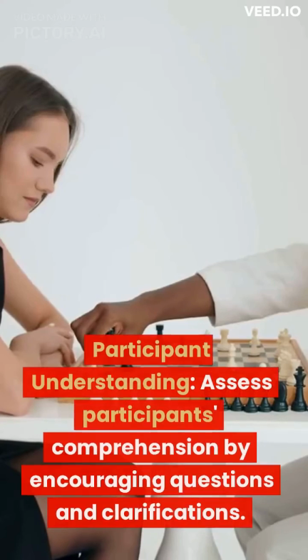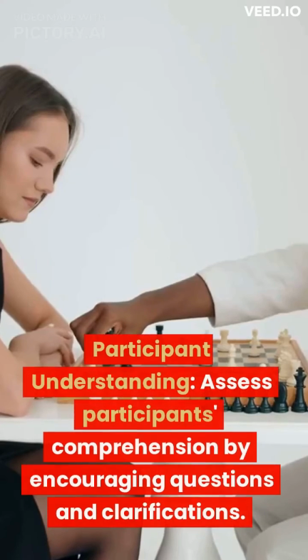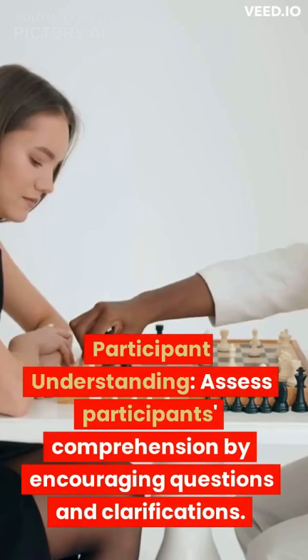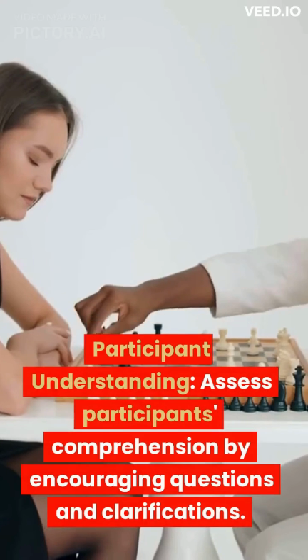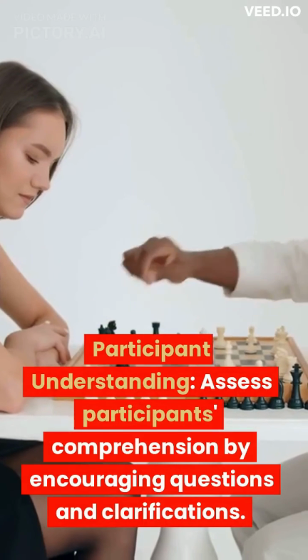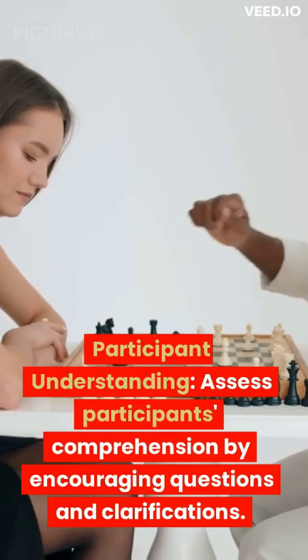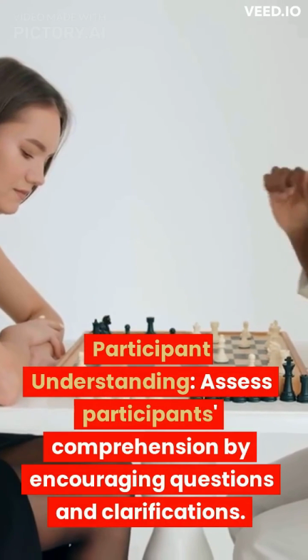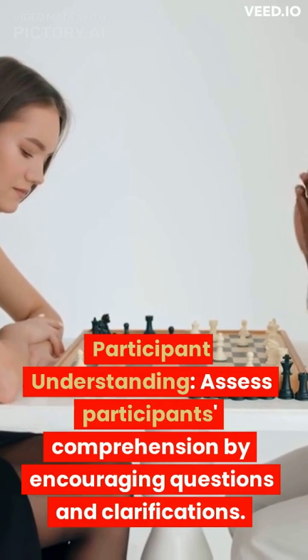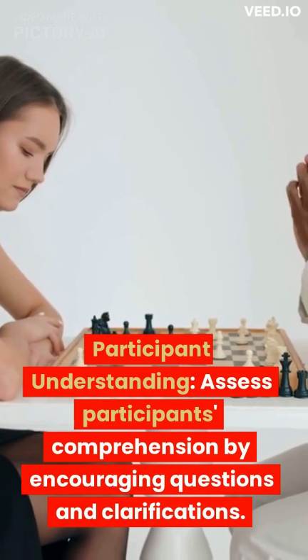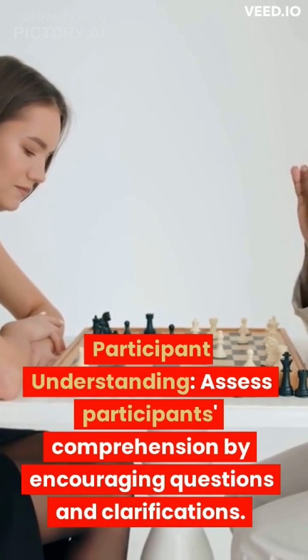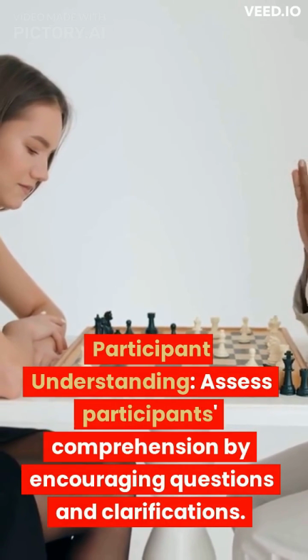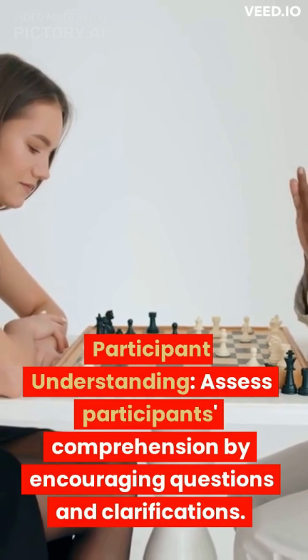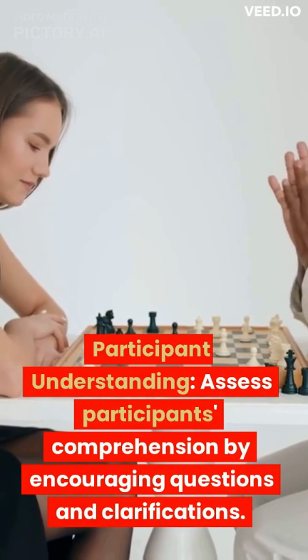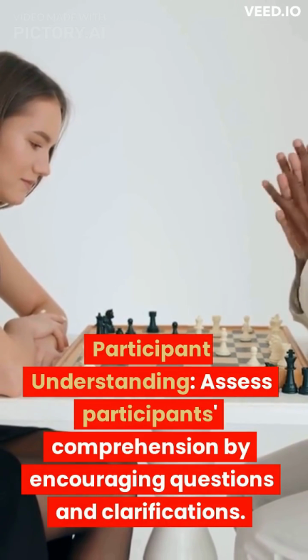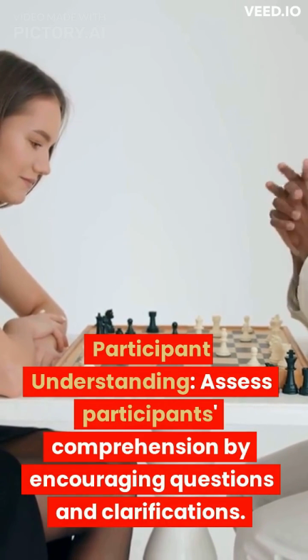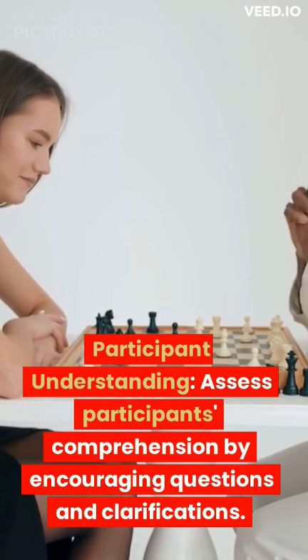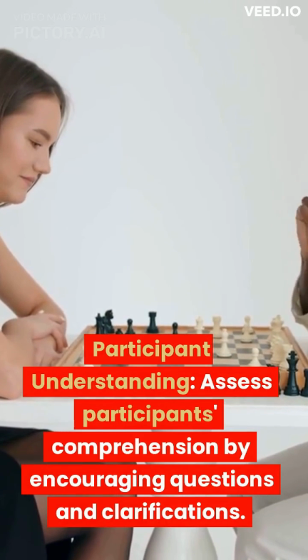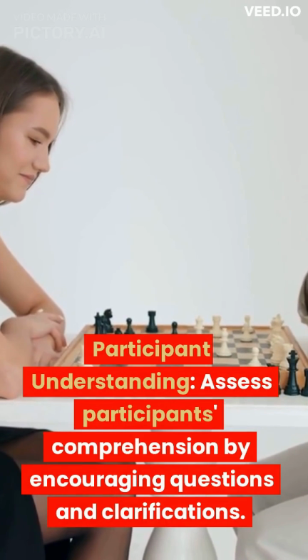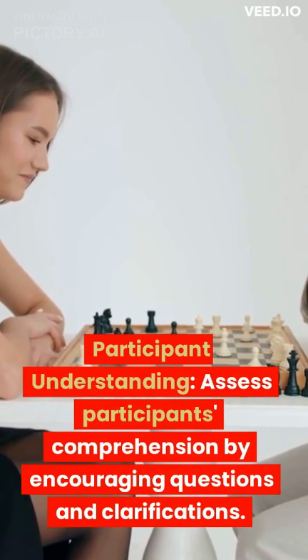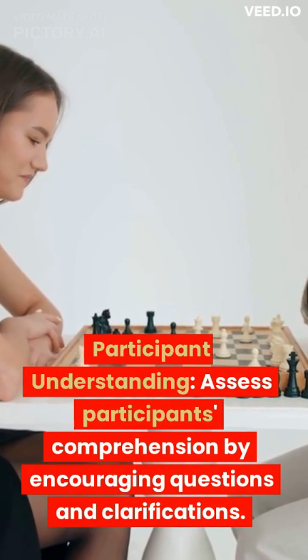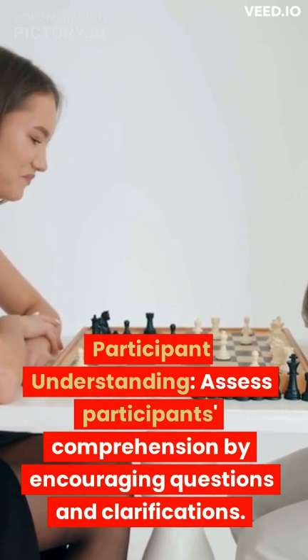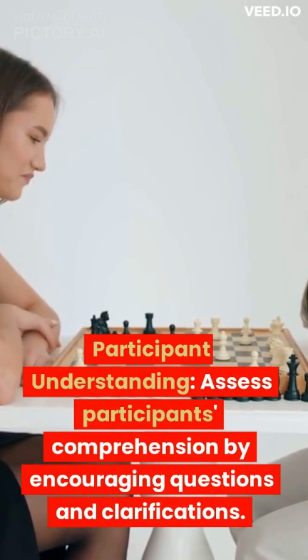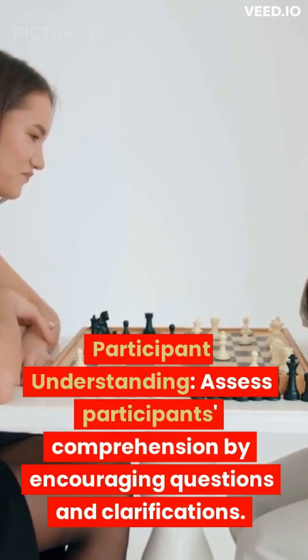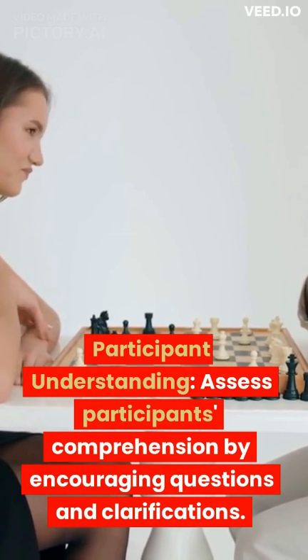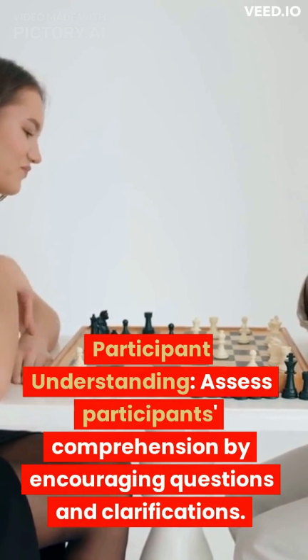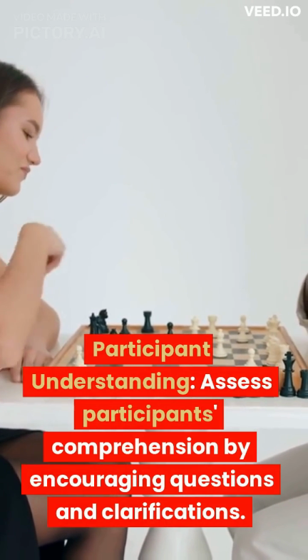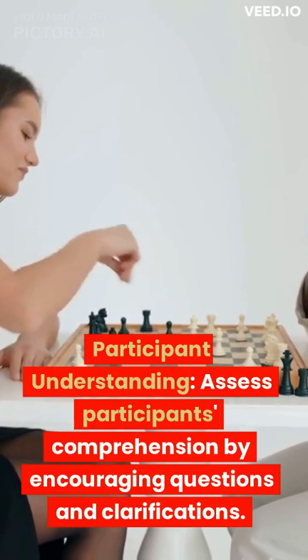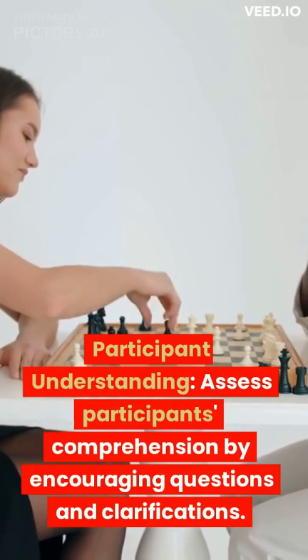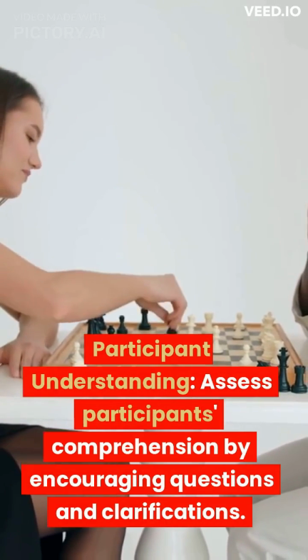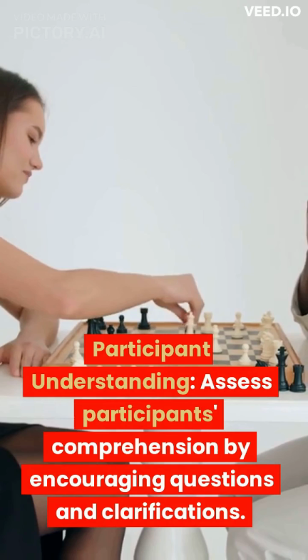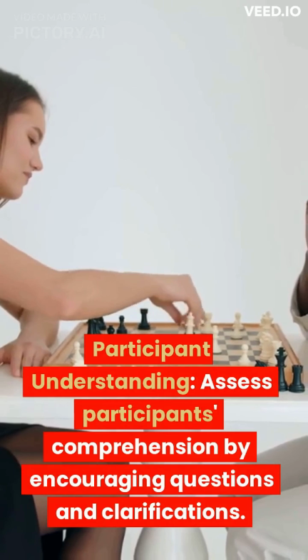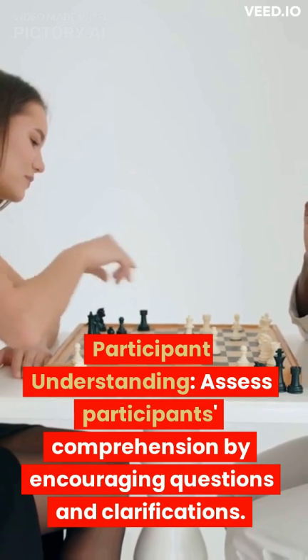Participant understanding. Assess participants' comprehension by encouraging questions and clarifications.